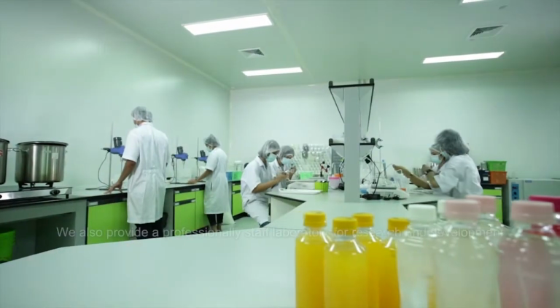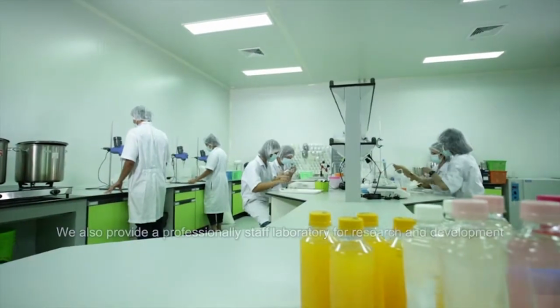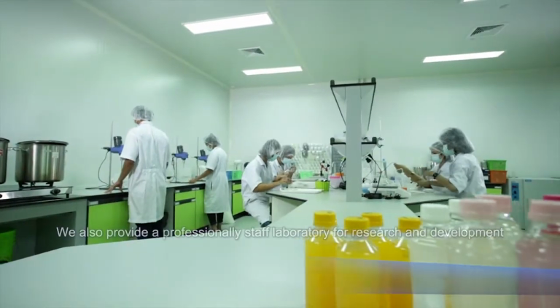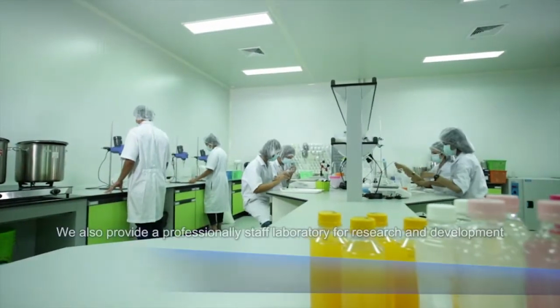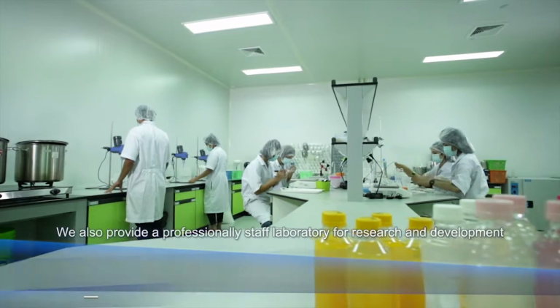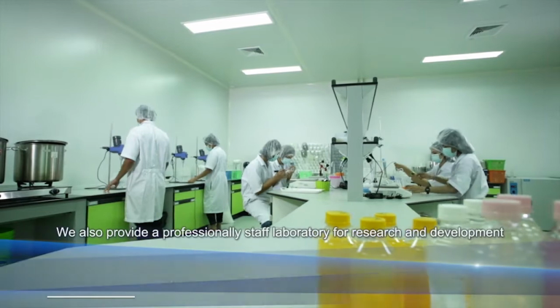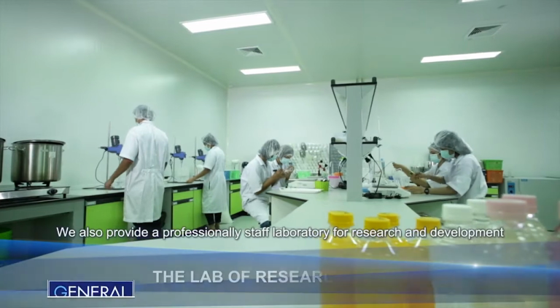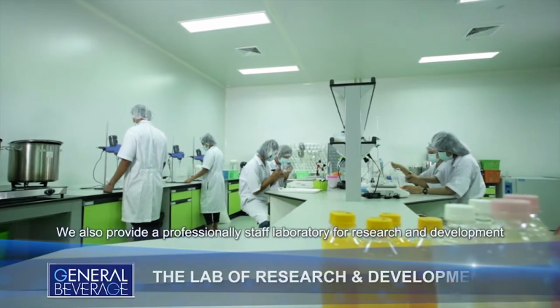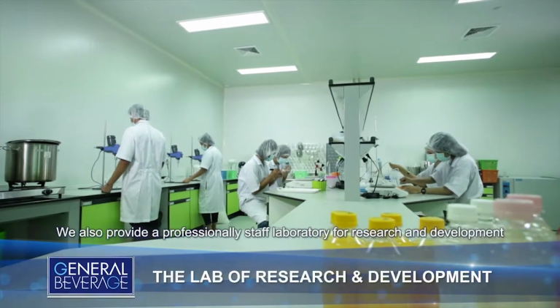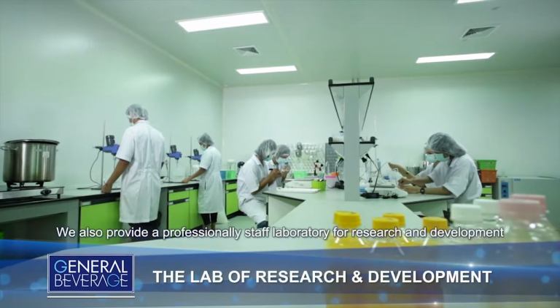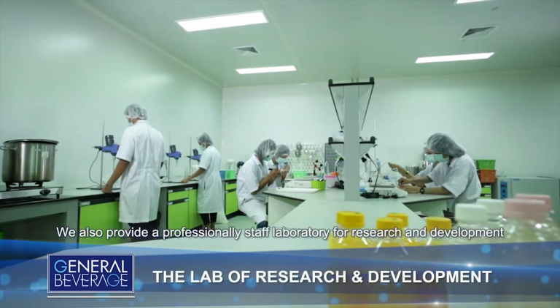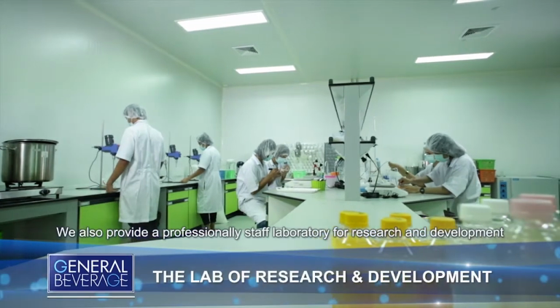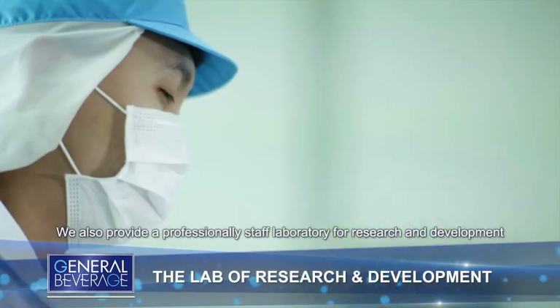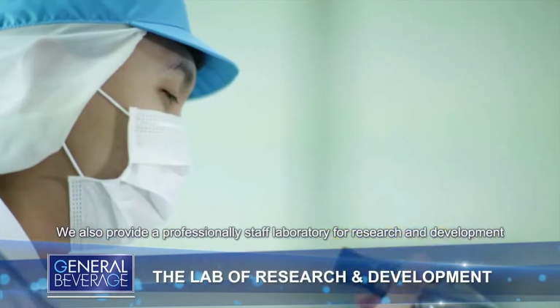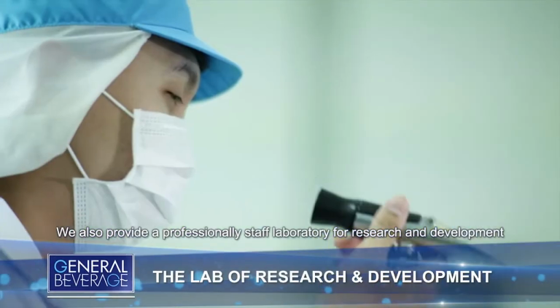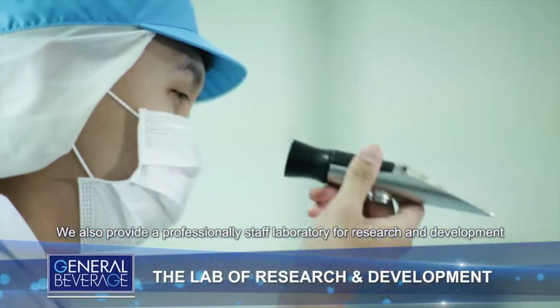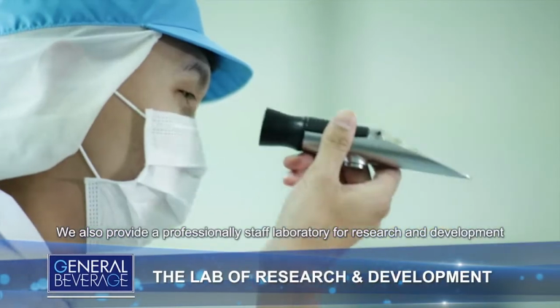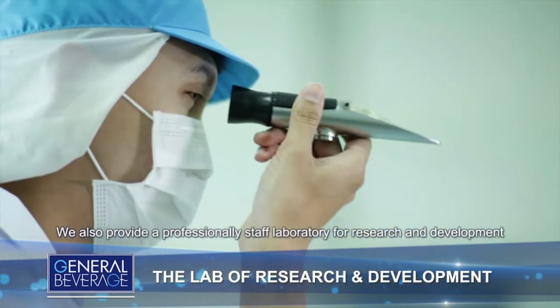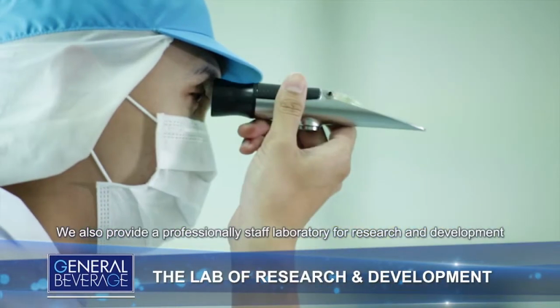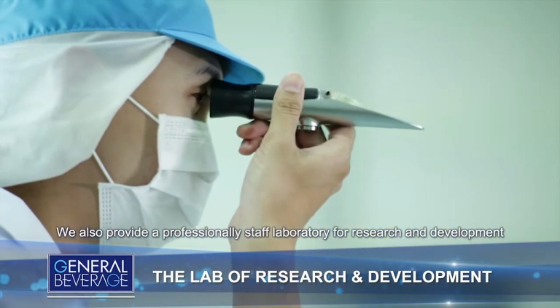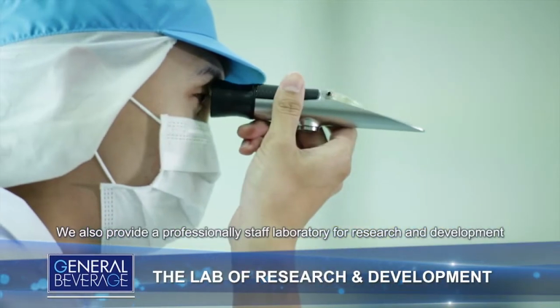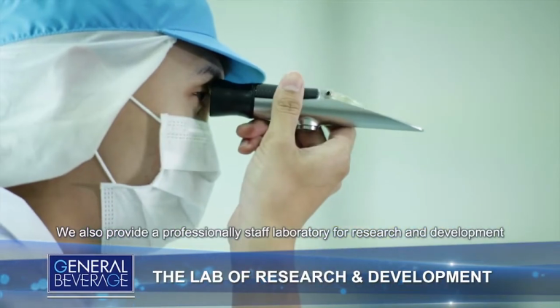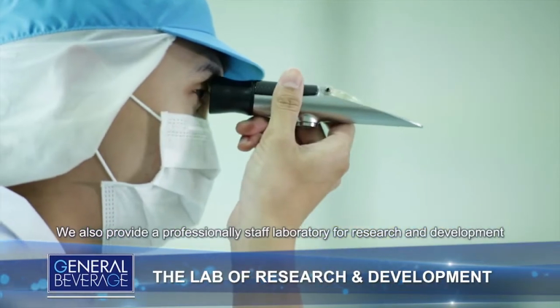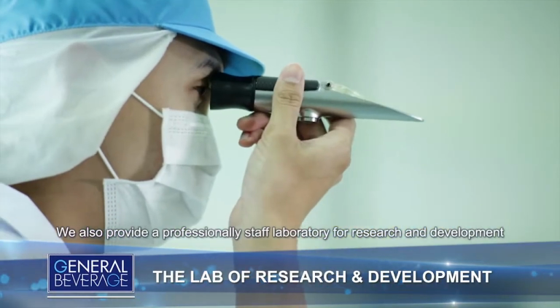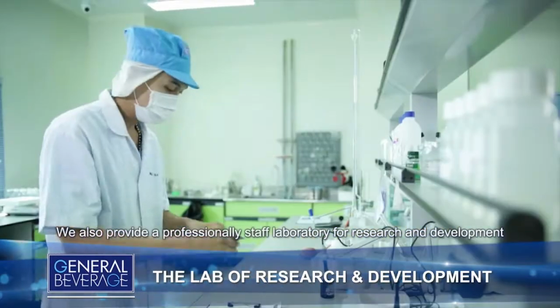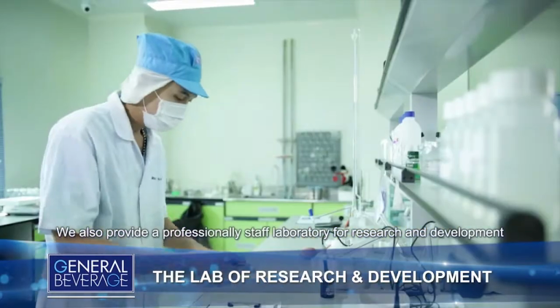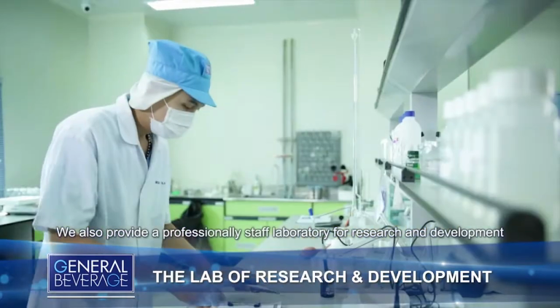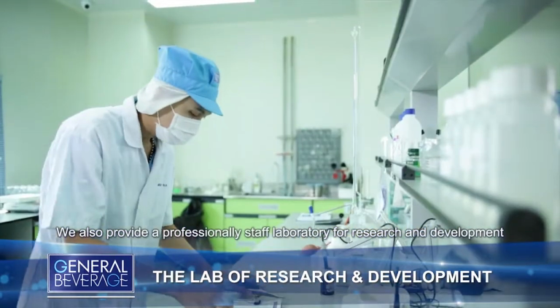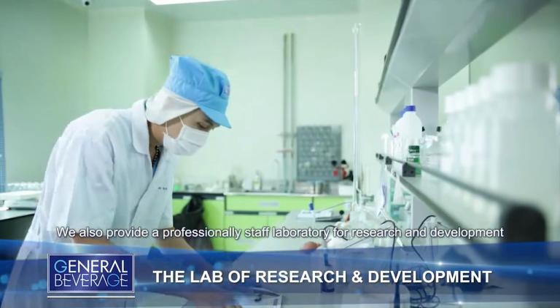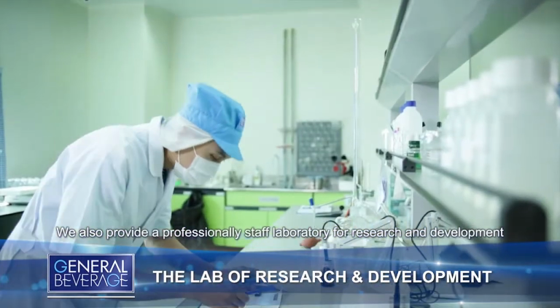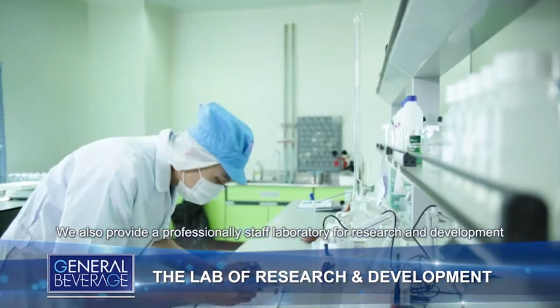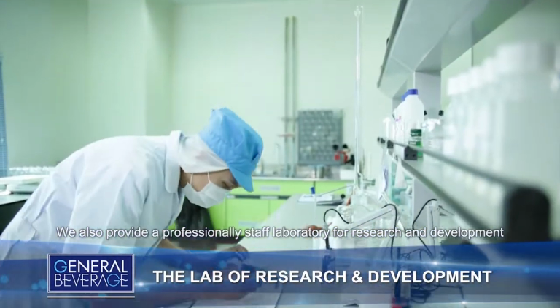We also provide a professionally staffed laboratory for research and development.